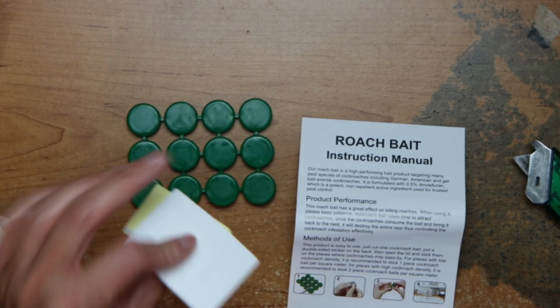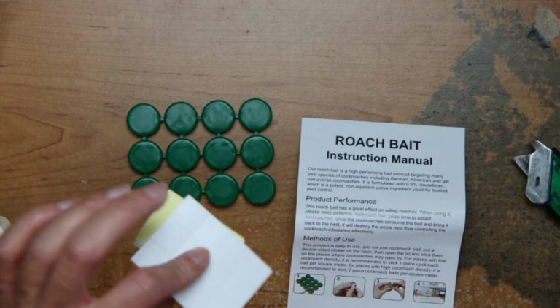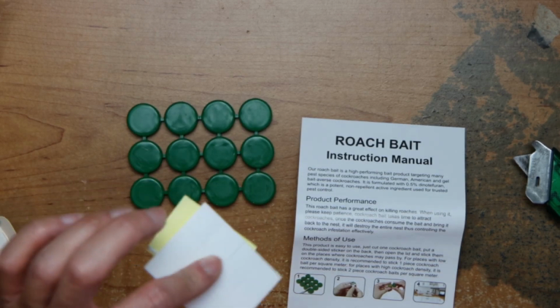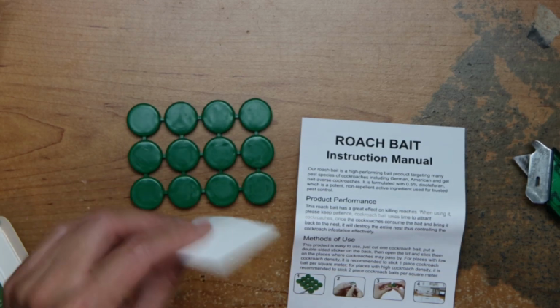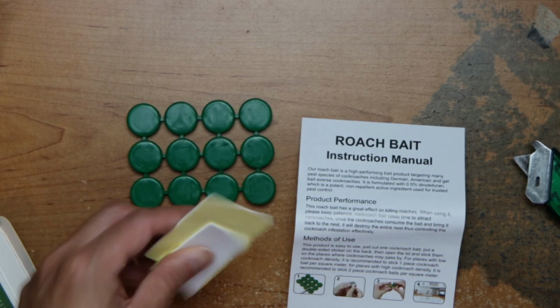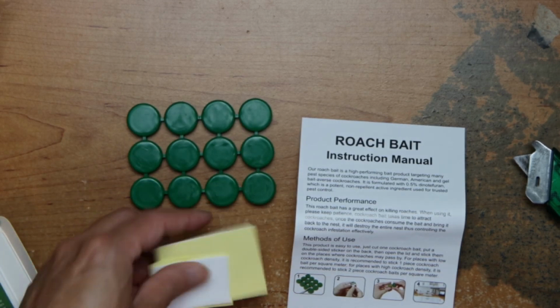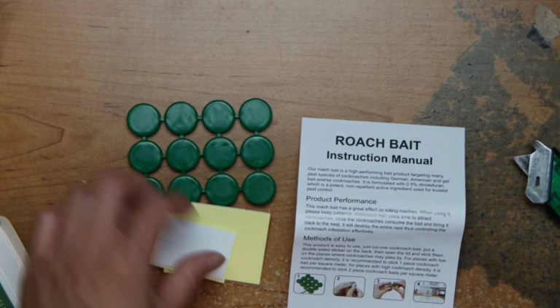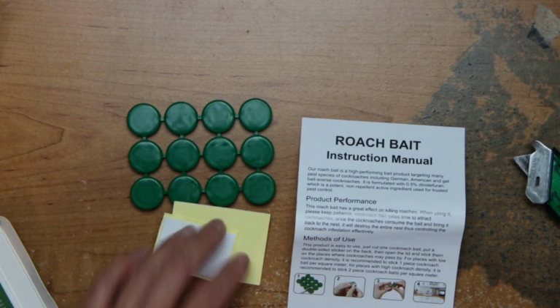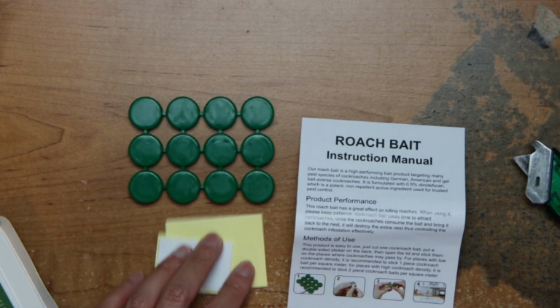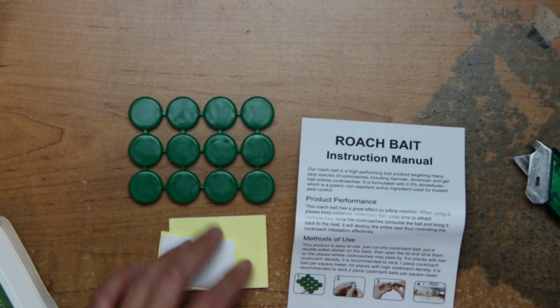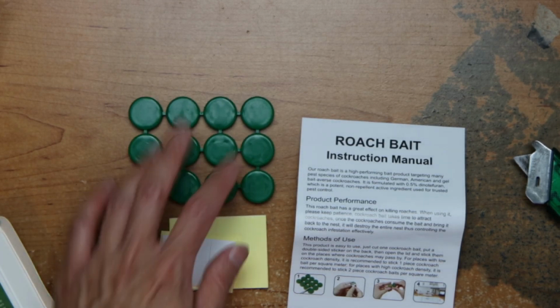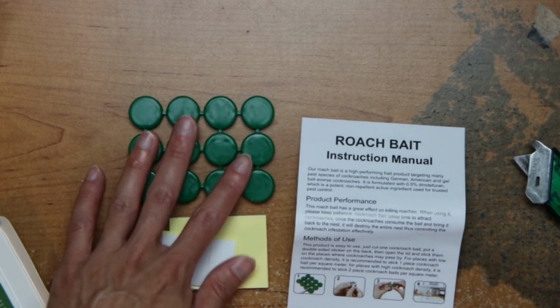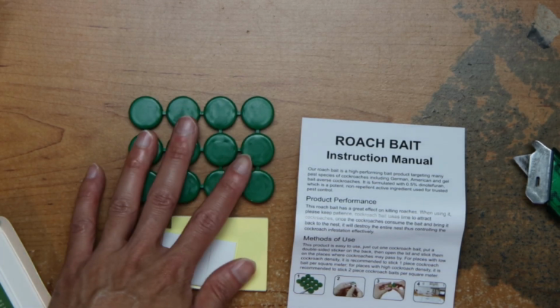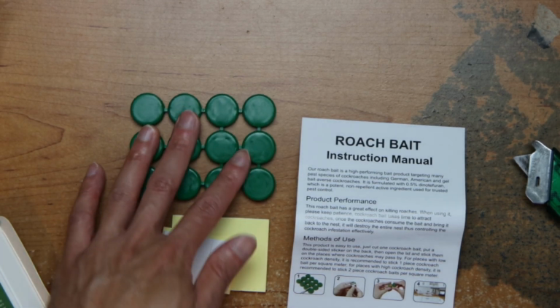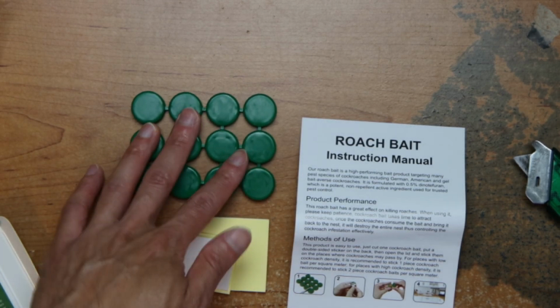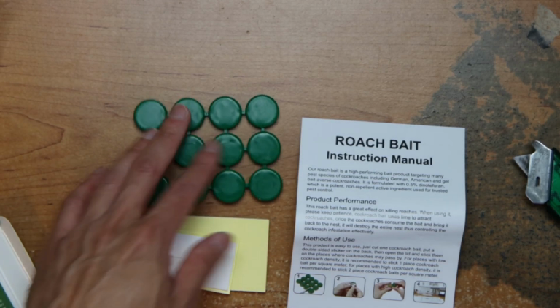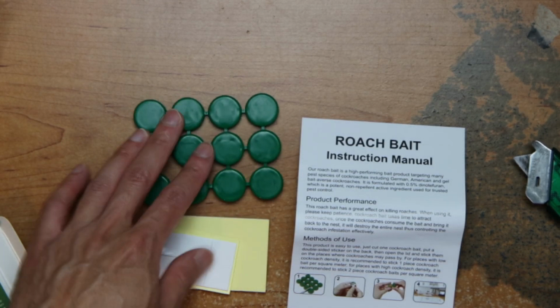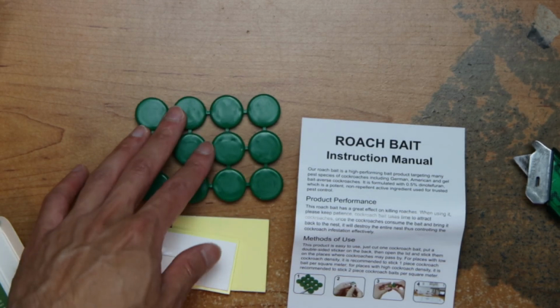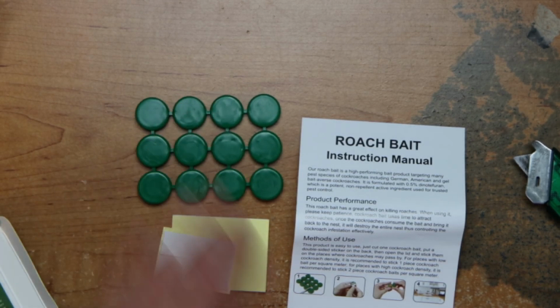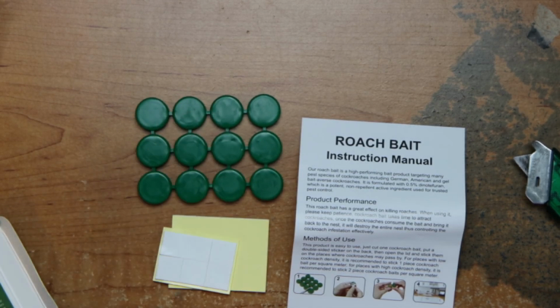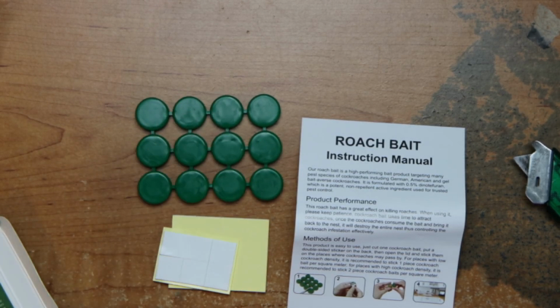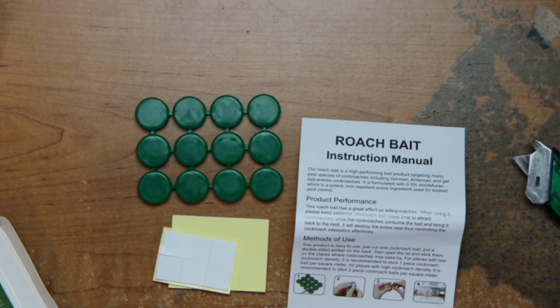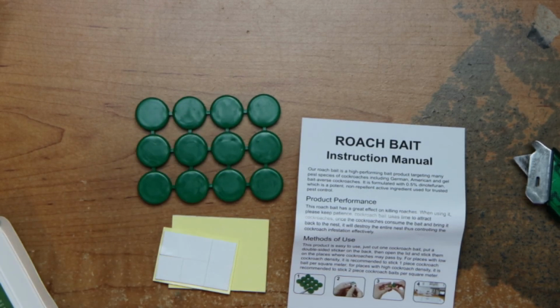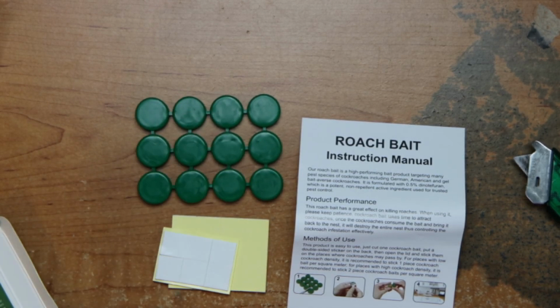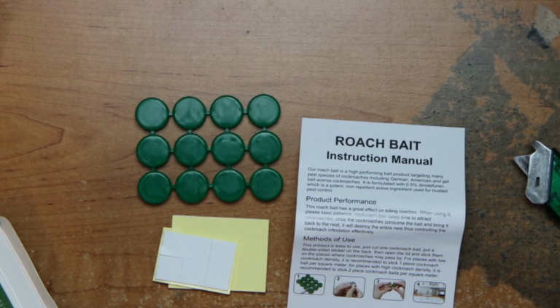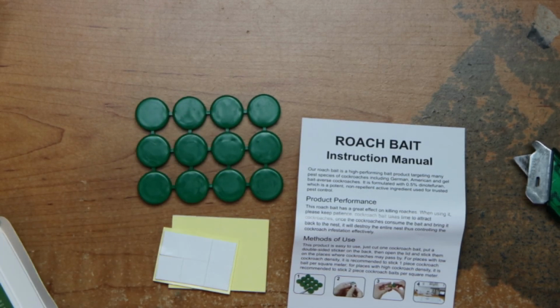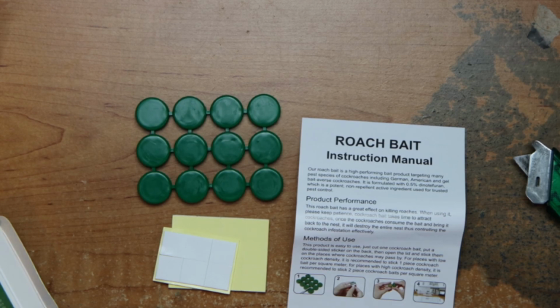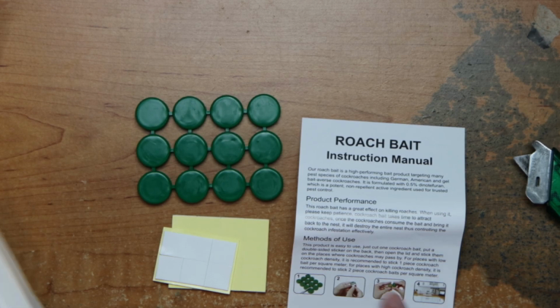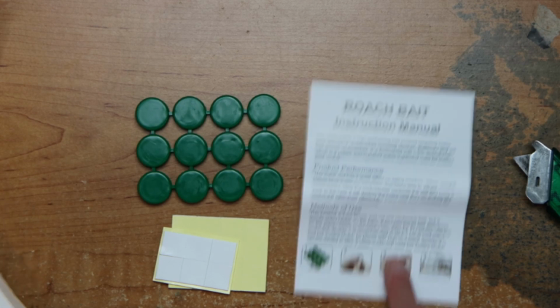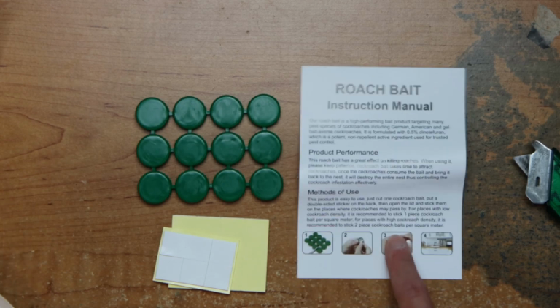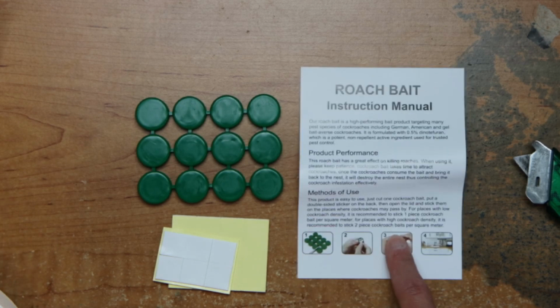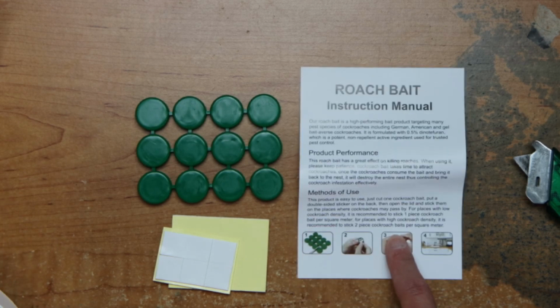There are some sticky pads, bait, and instructions.